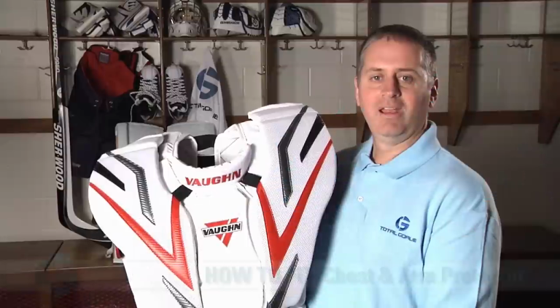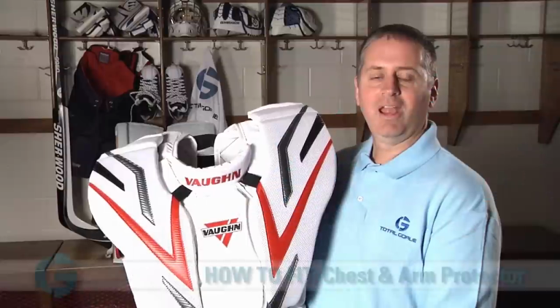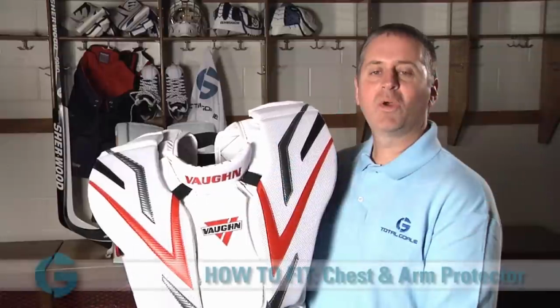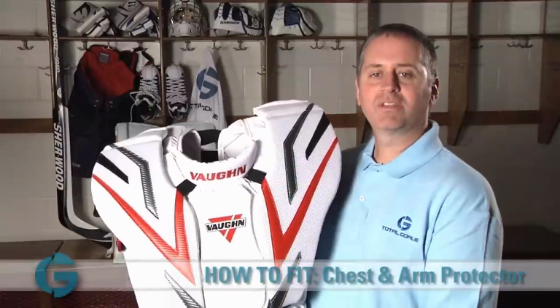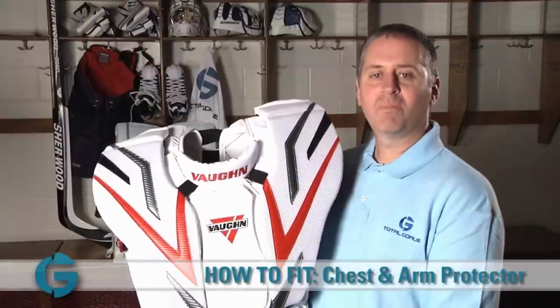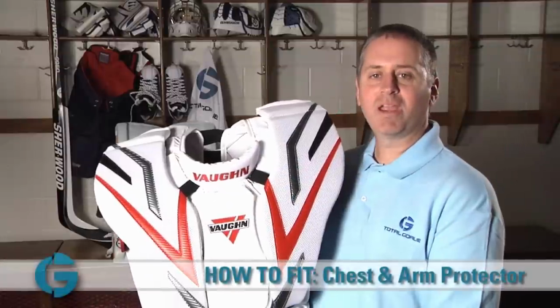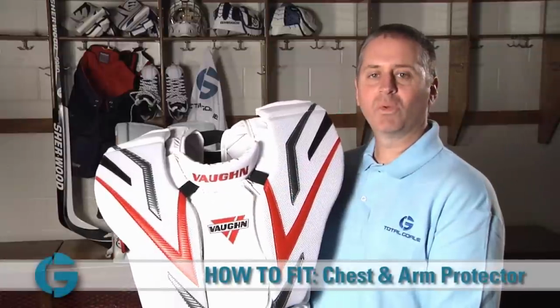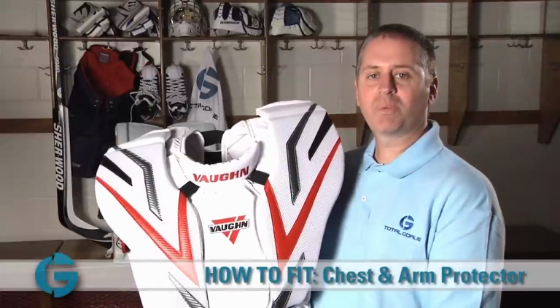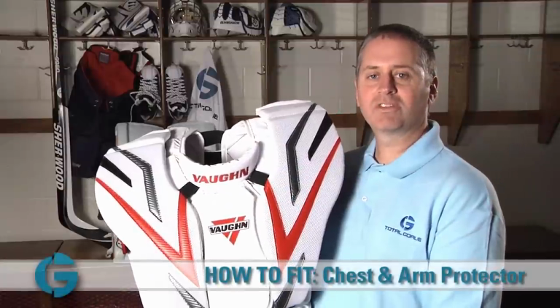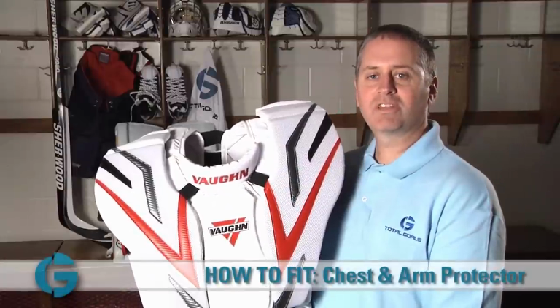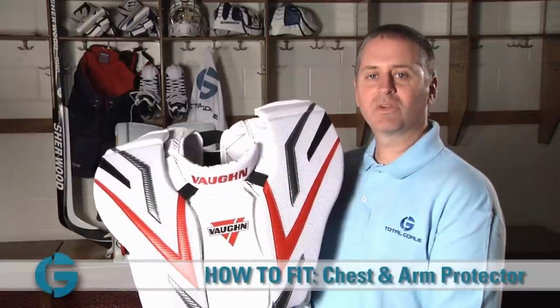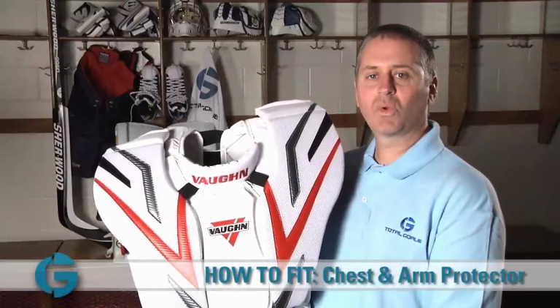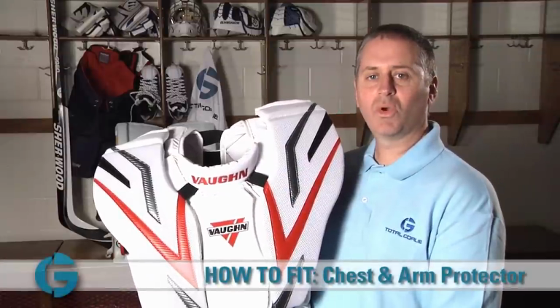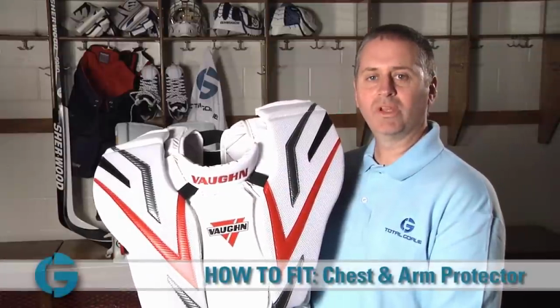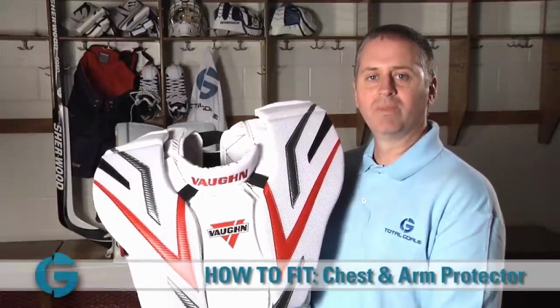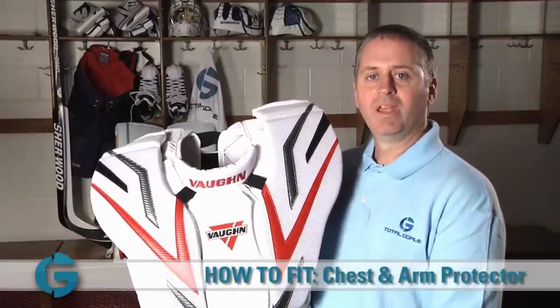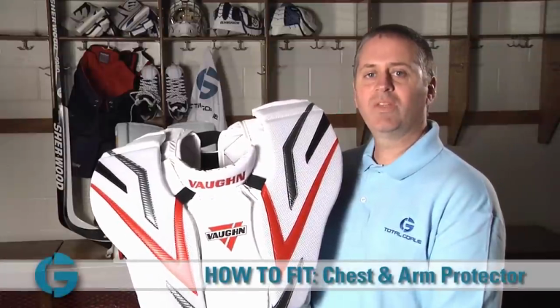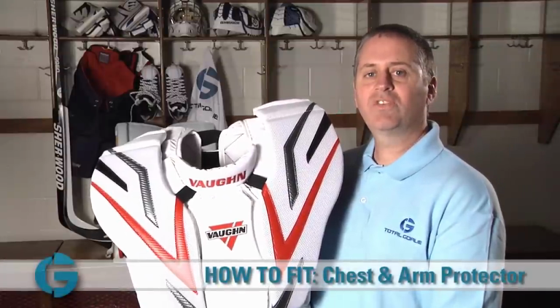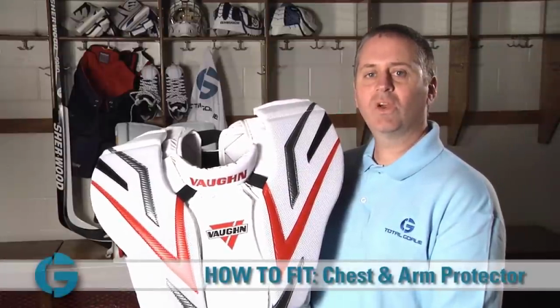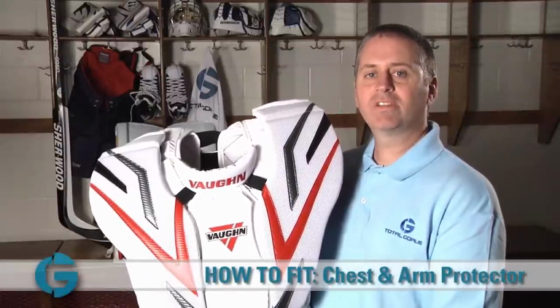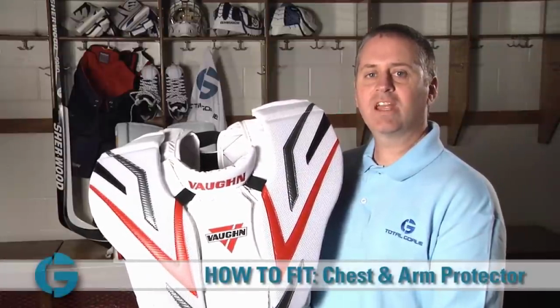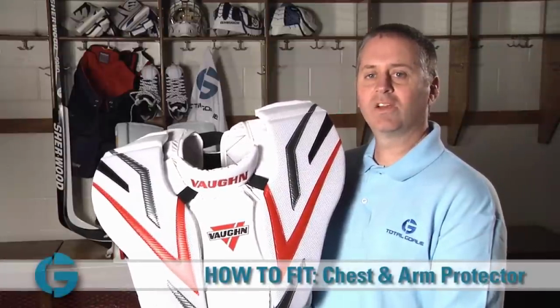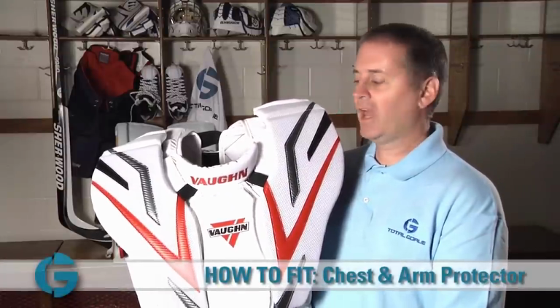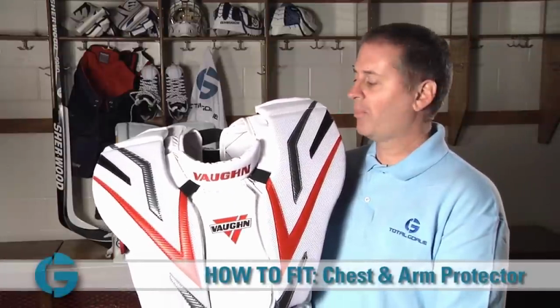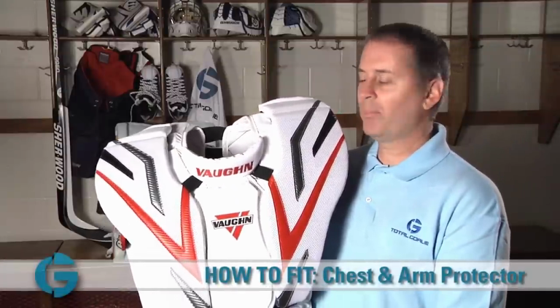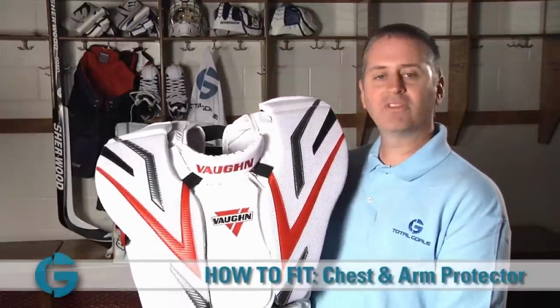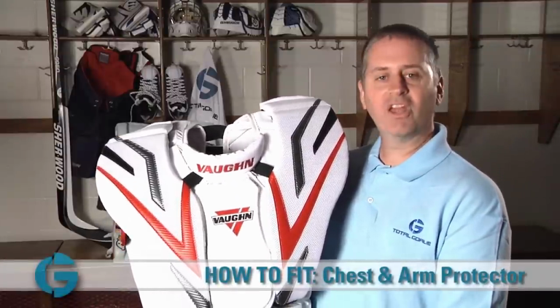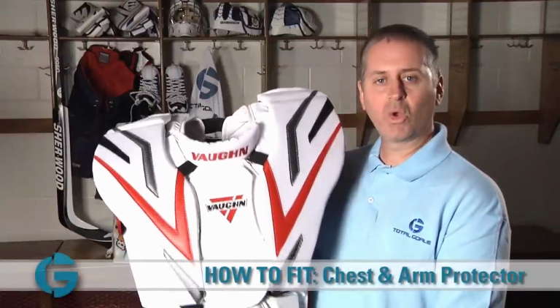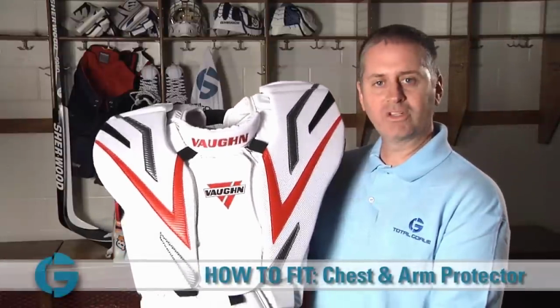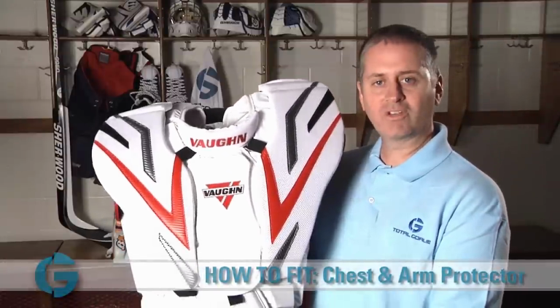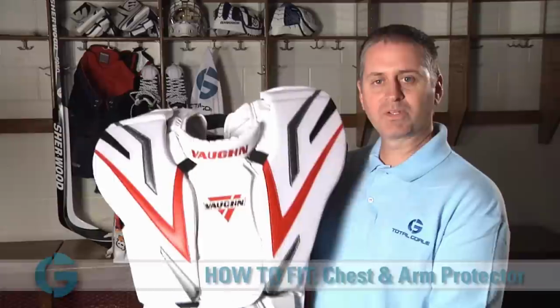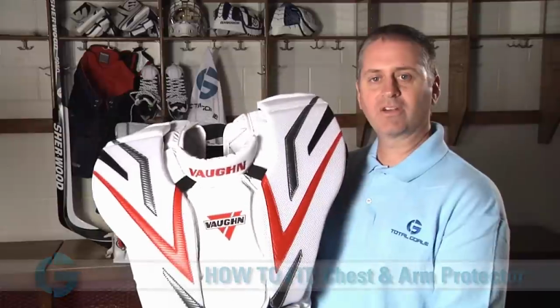Hey goalies, I'm Mike, goalie specialist here at Total Goalie. In this video let's take a look at how to properly fit a goalie chest protector.